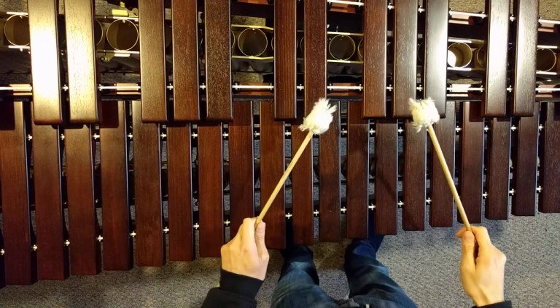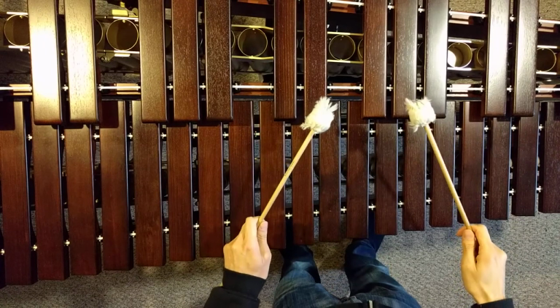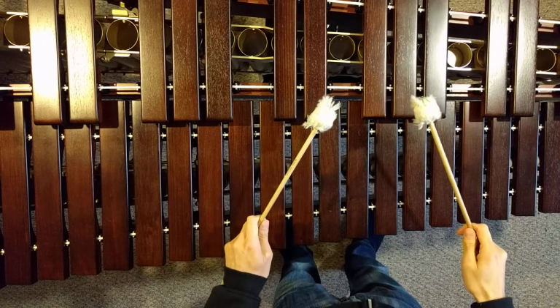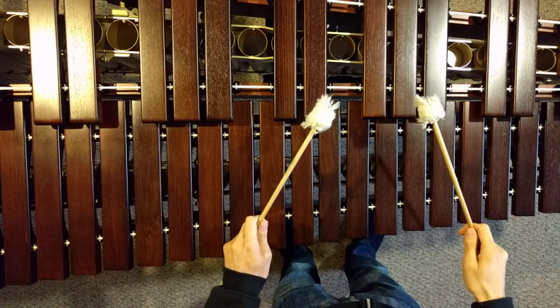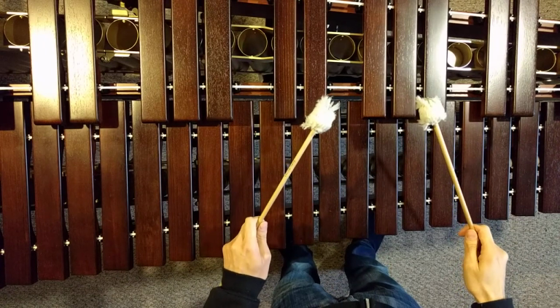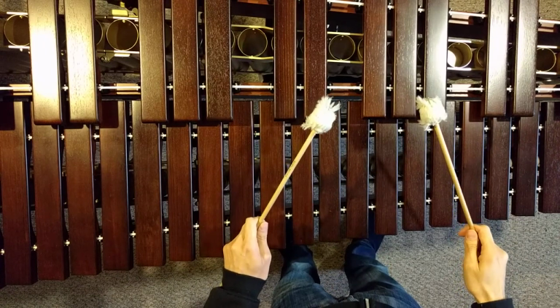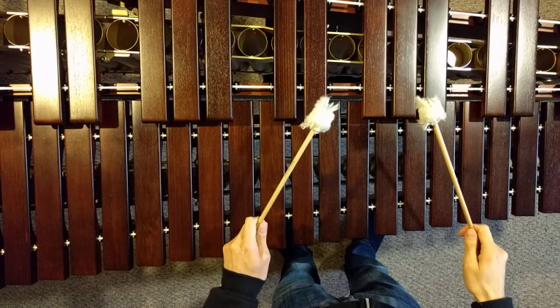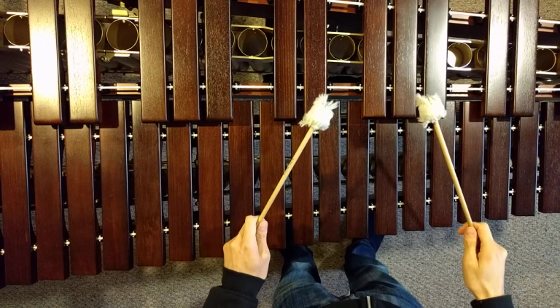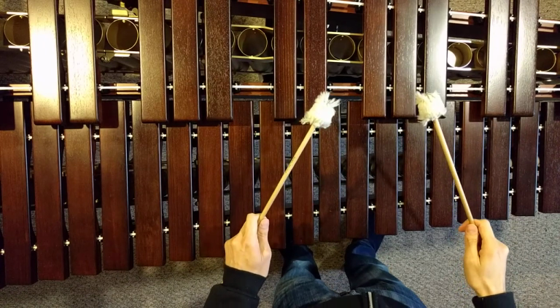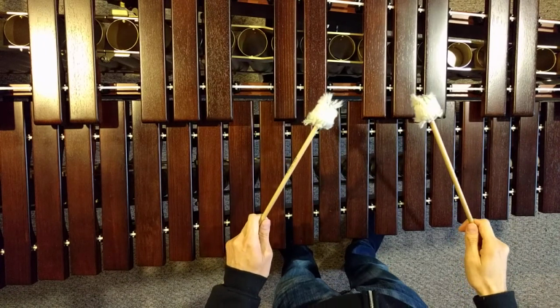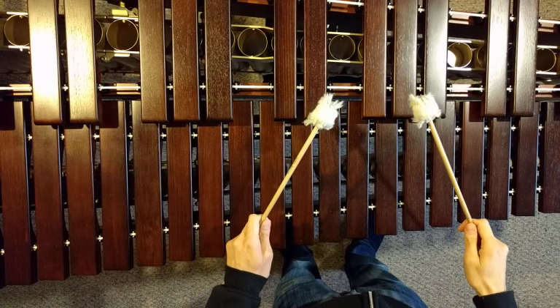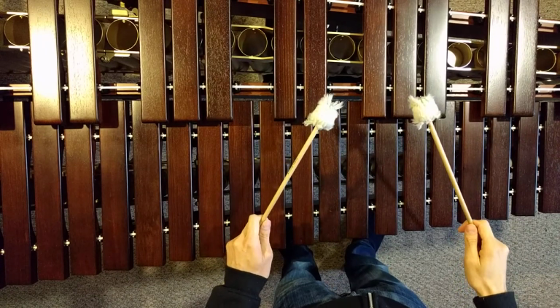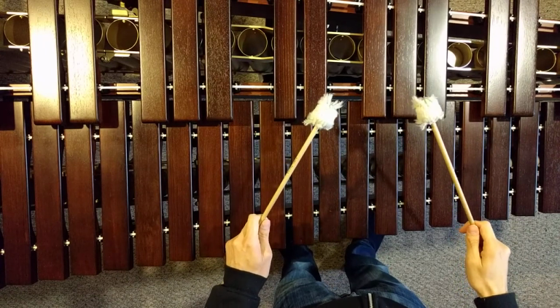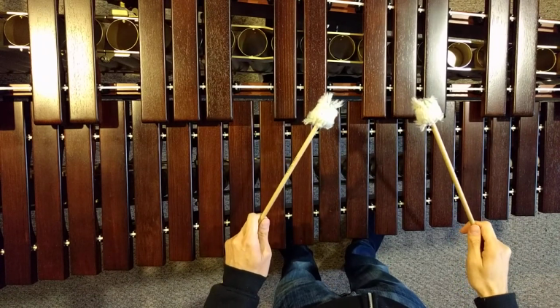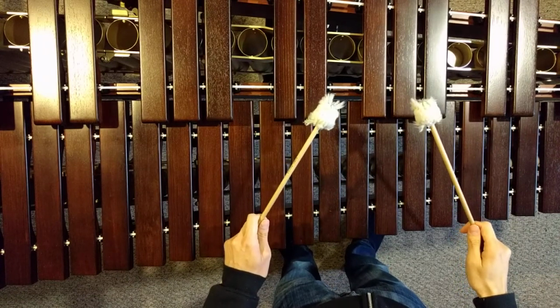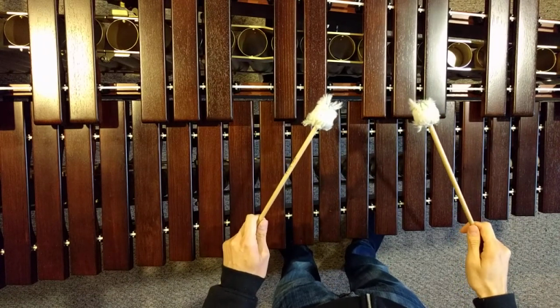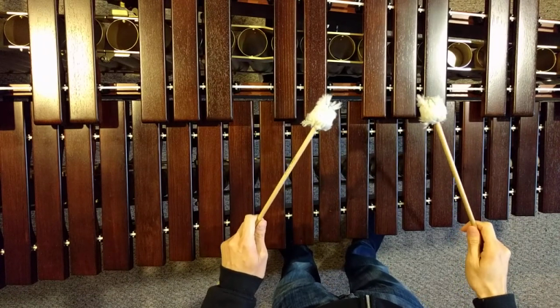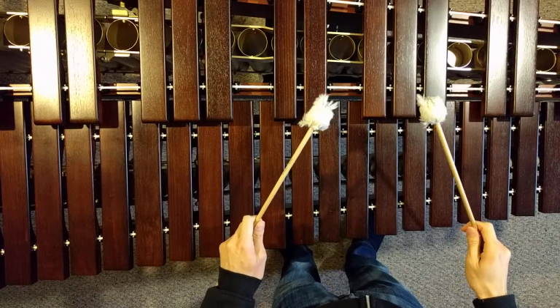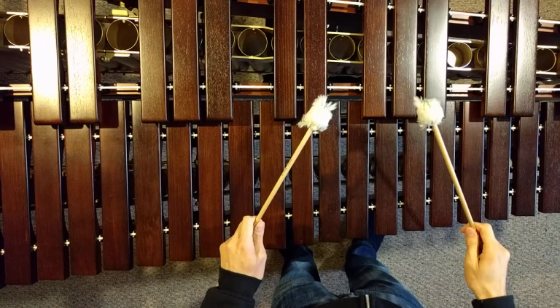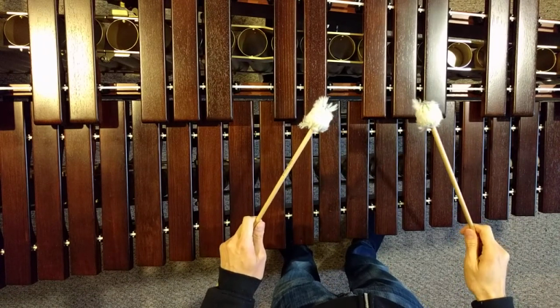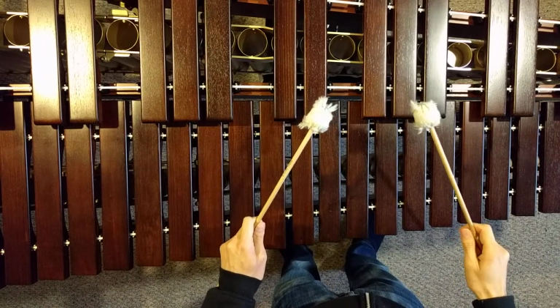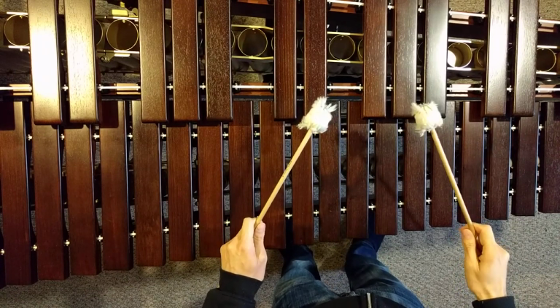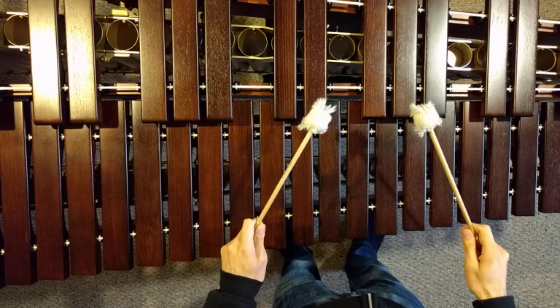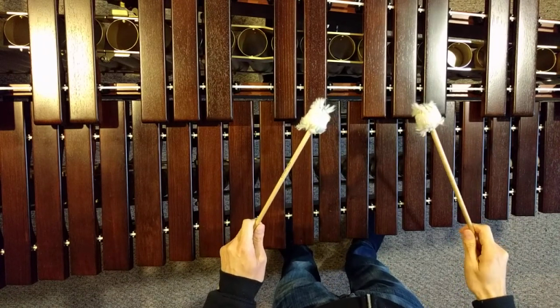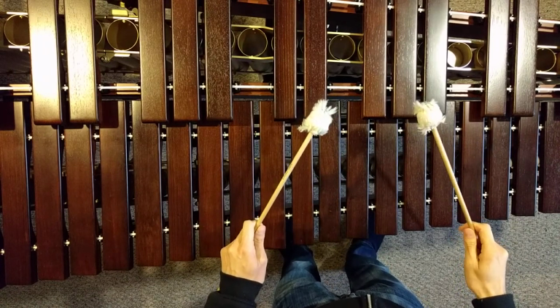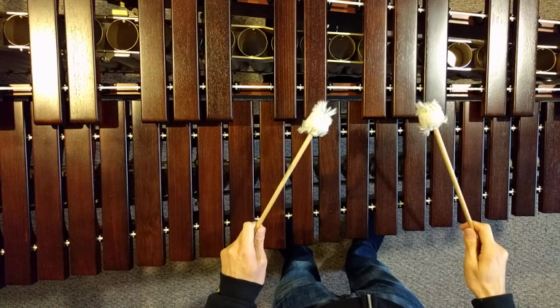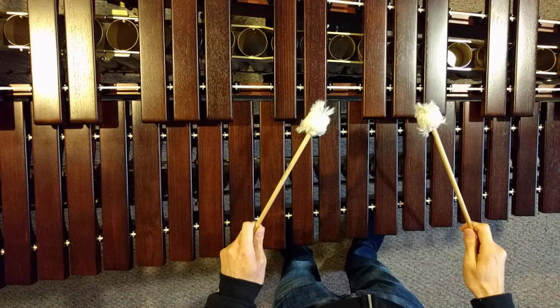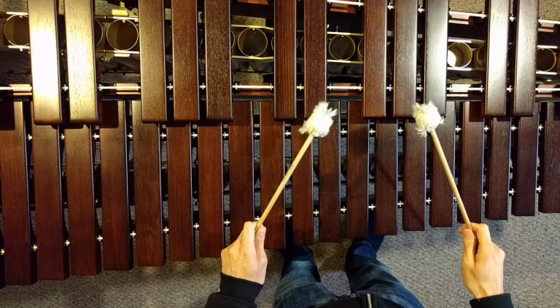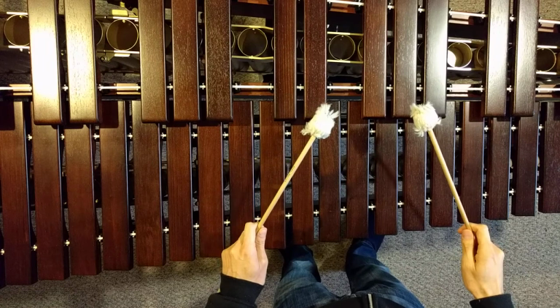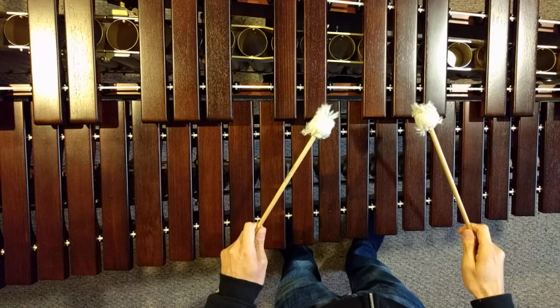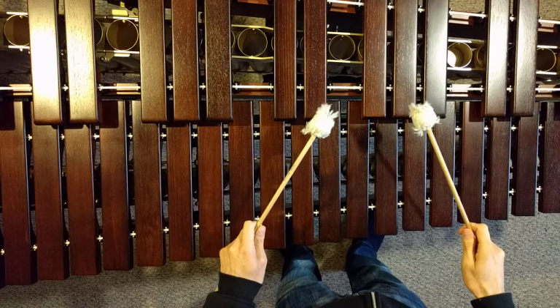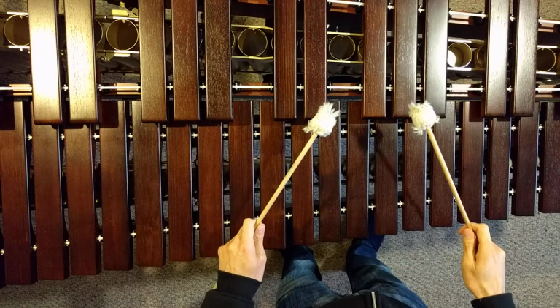Cross corners. Measures three to the downbeat of five. One, two, ready, go.